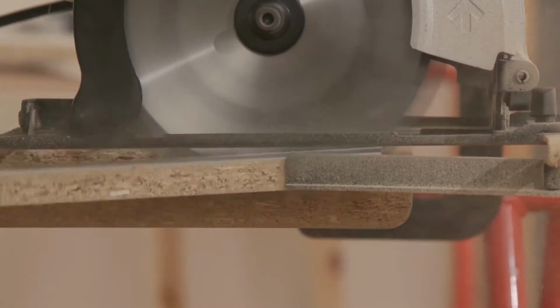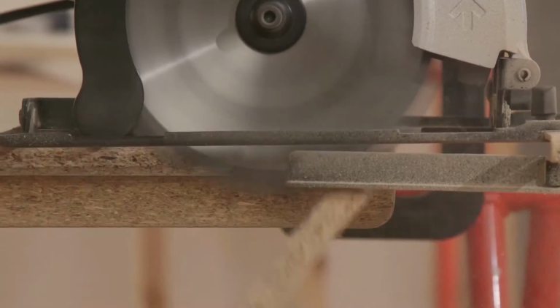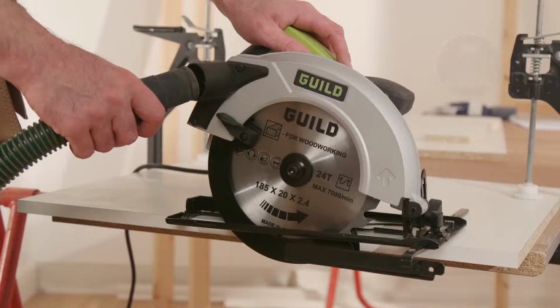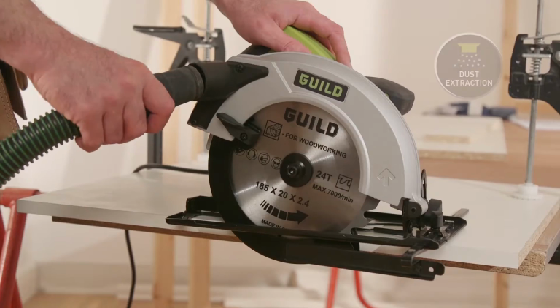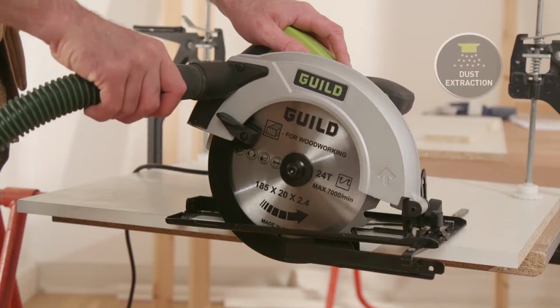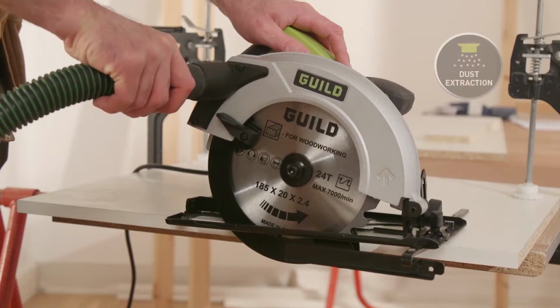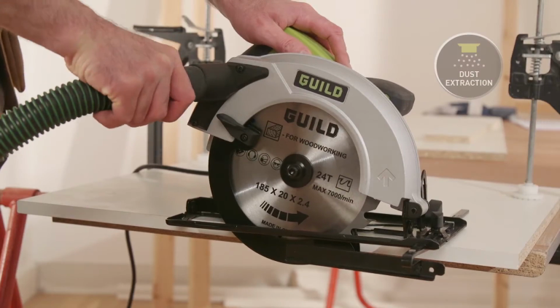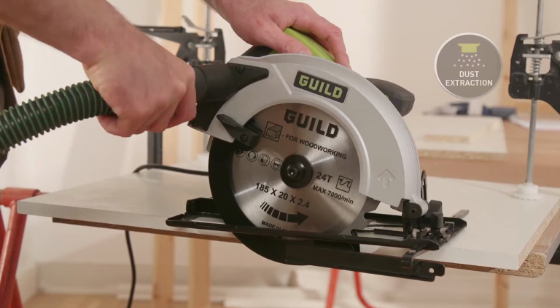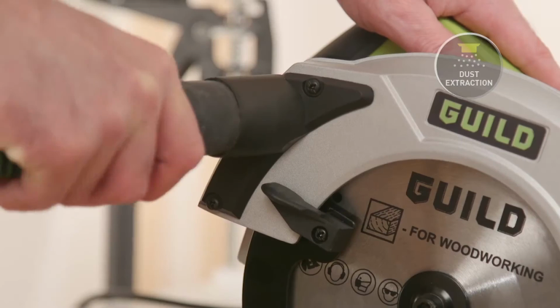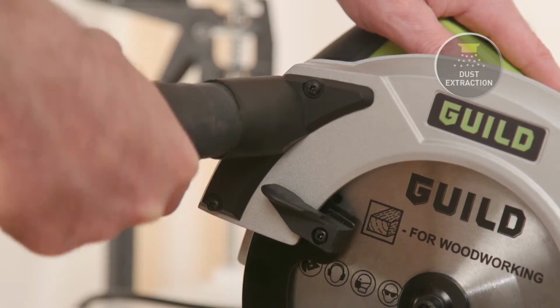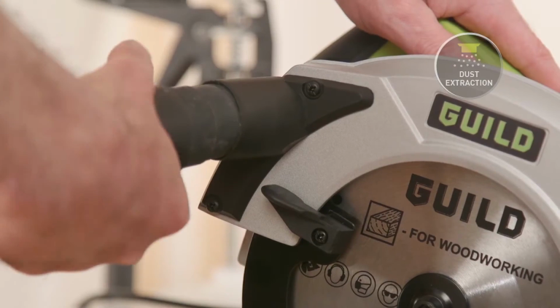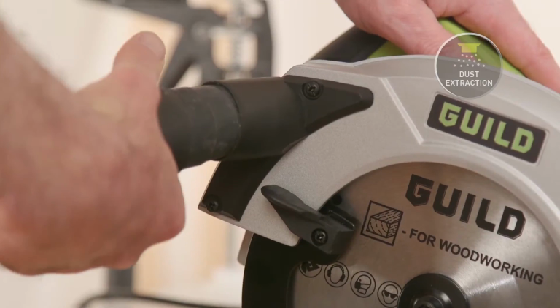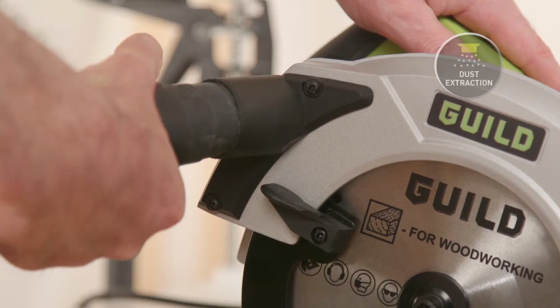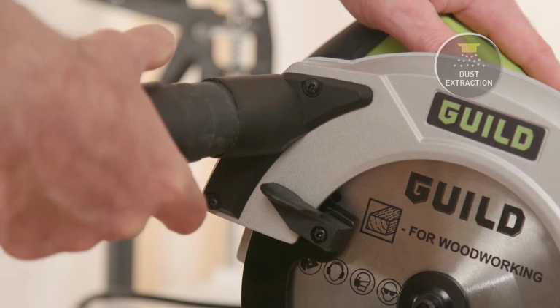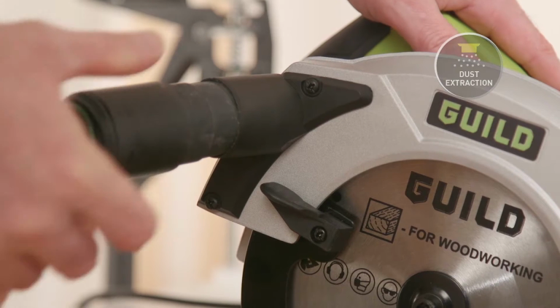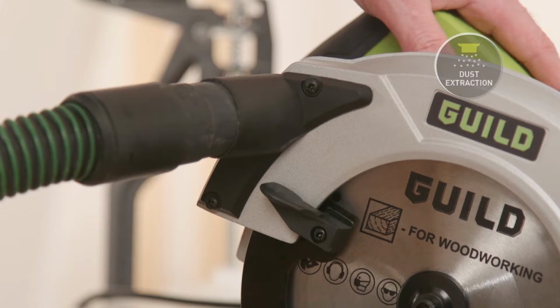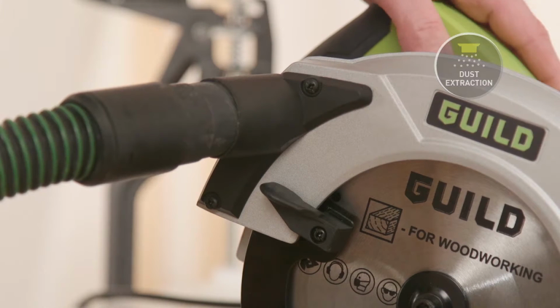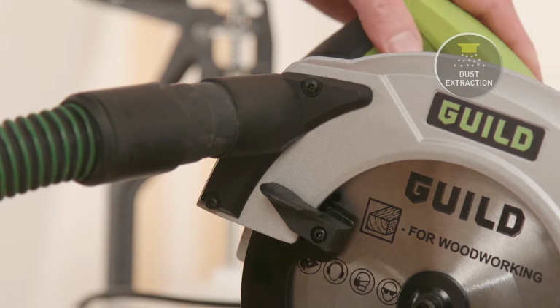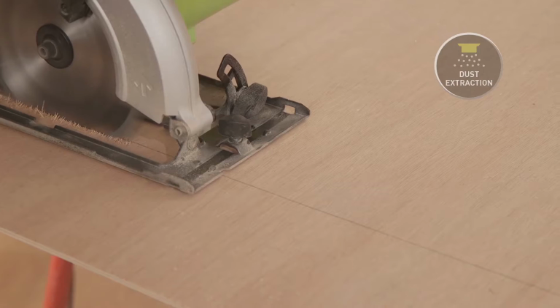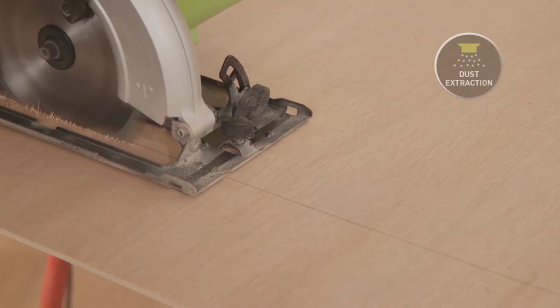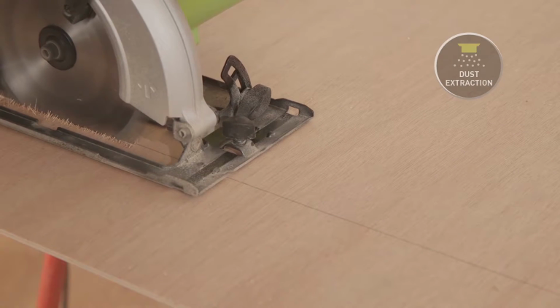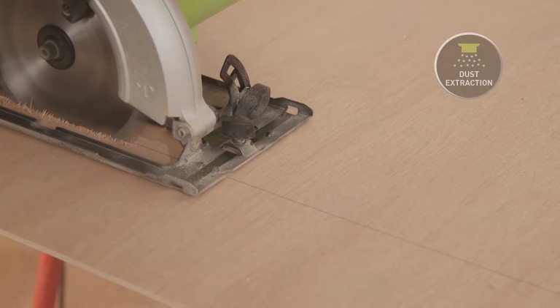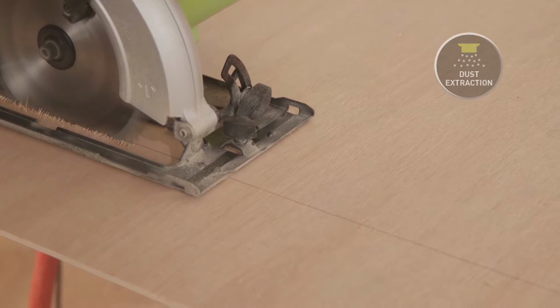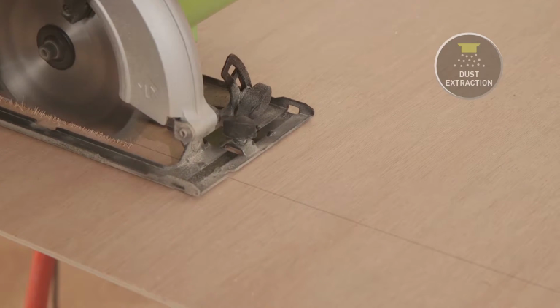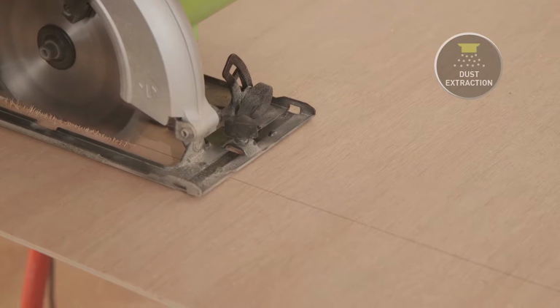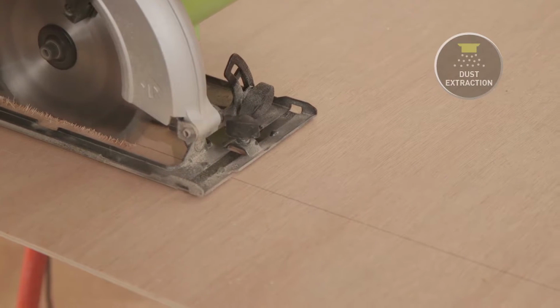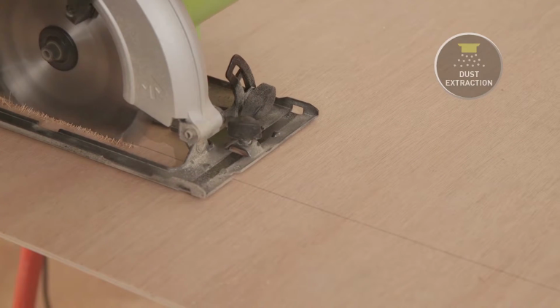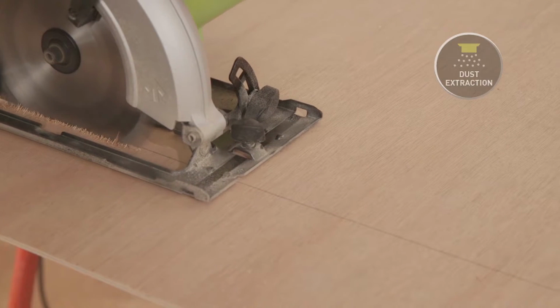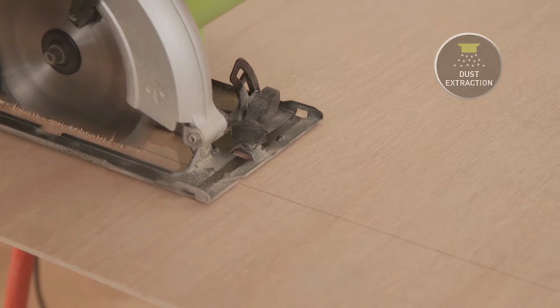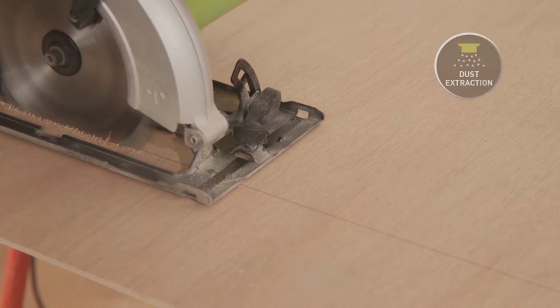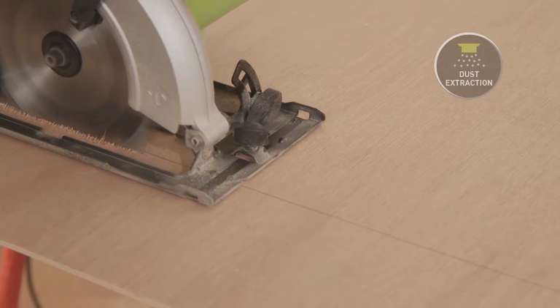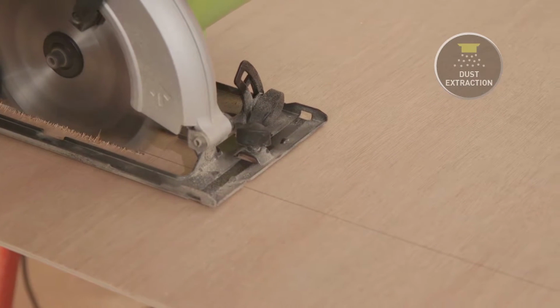There is also a dust port letting you attach a vacuum to it, so you can remove sawdust and keep your work surface clear and safe.